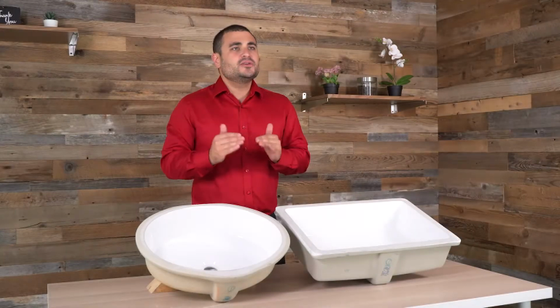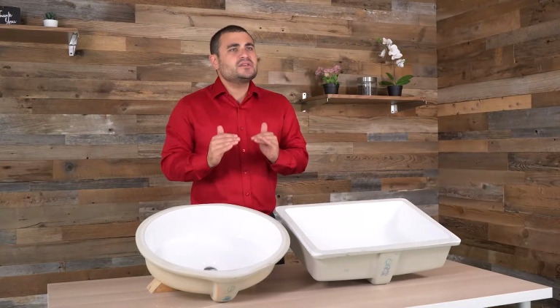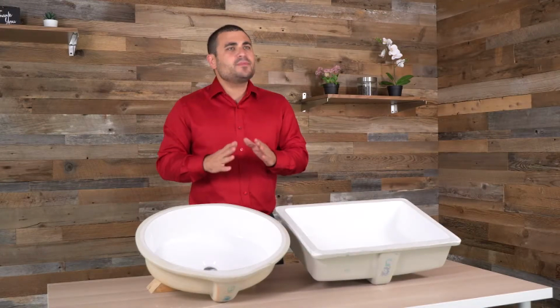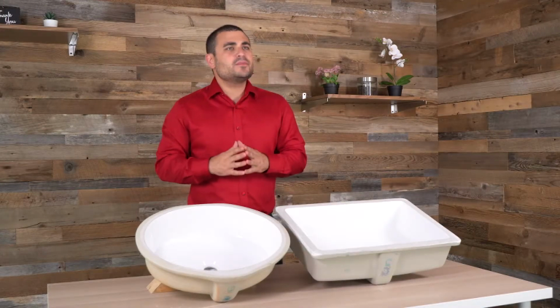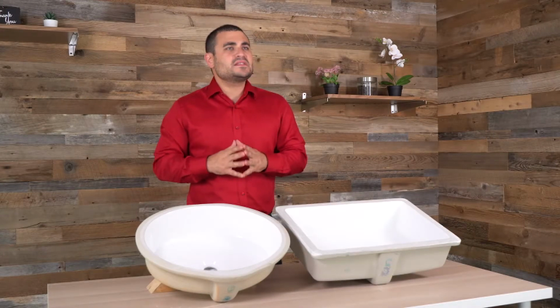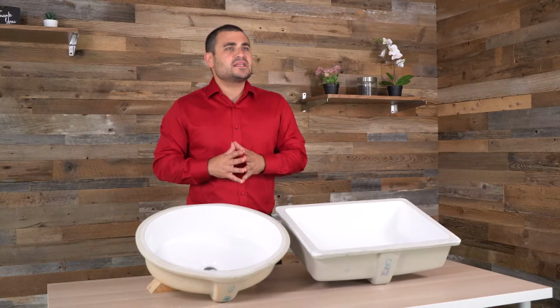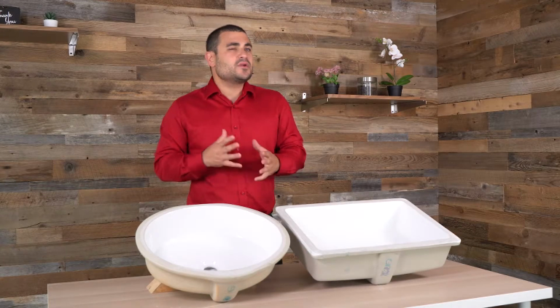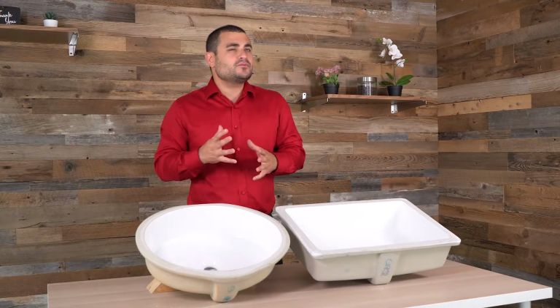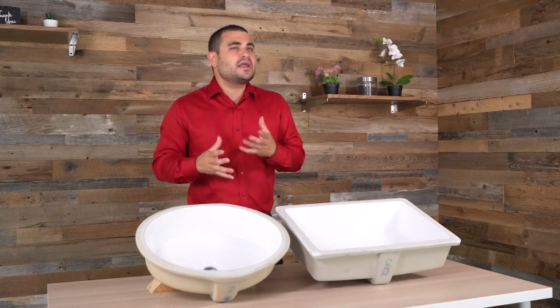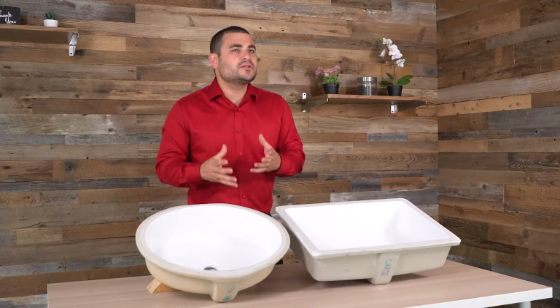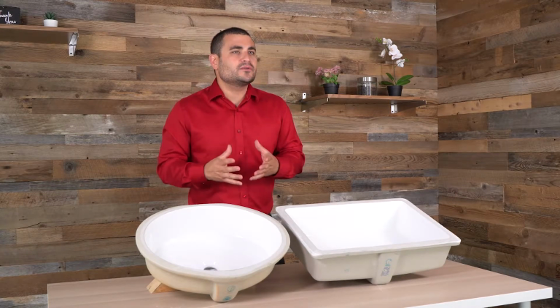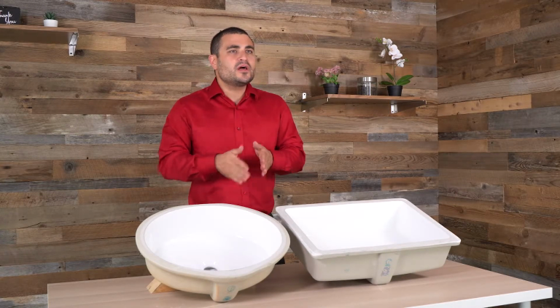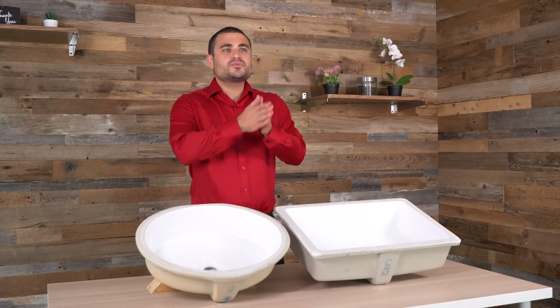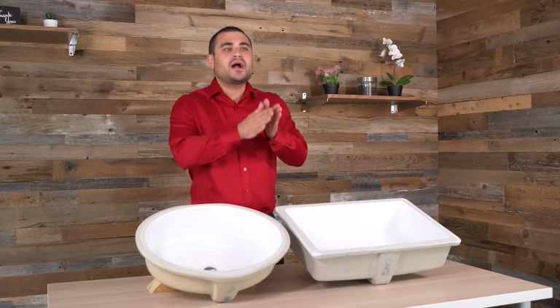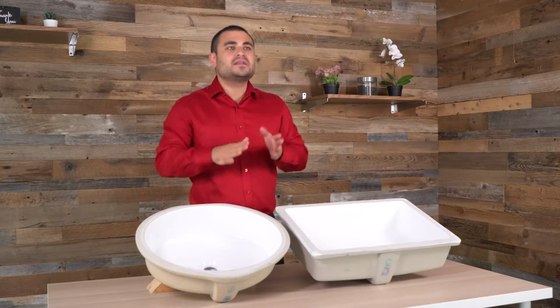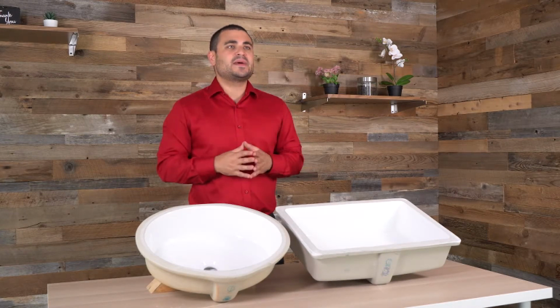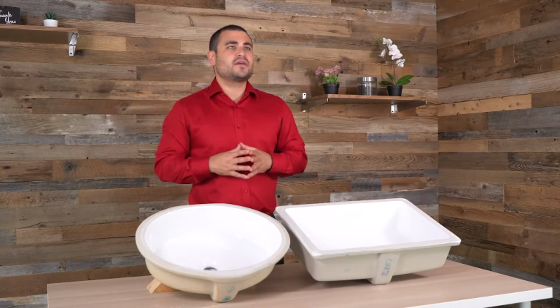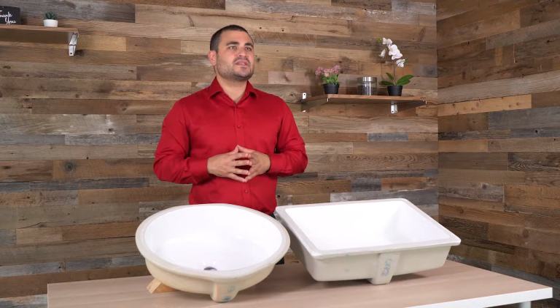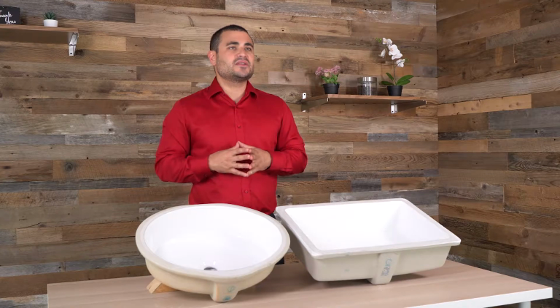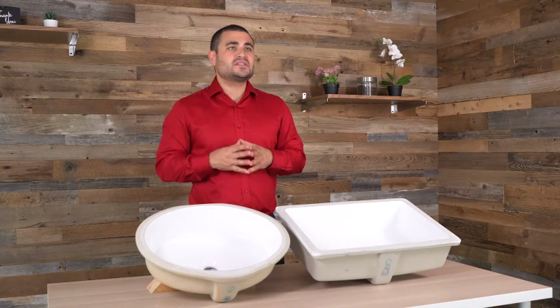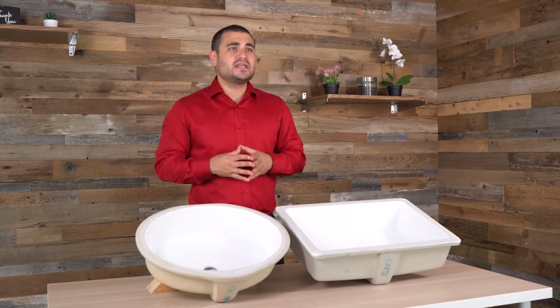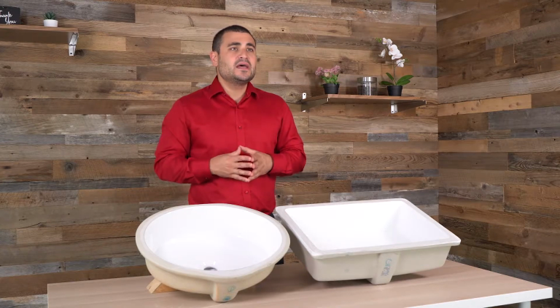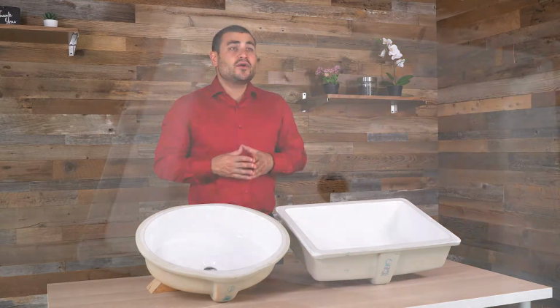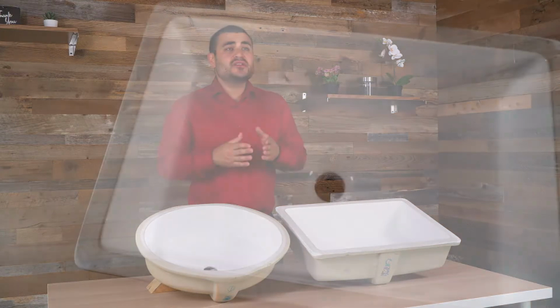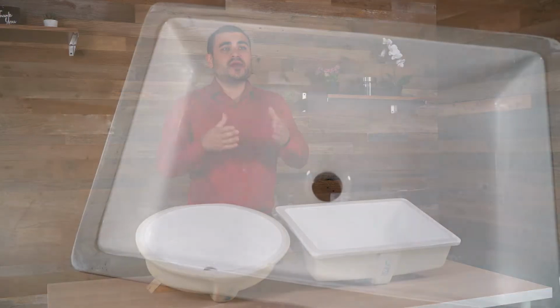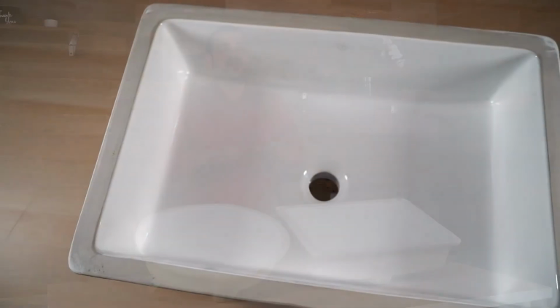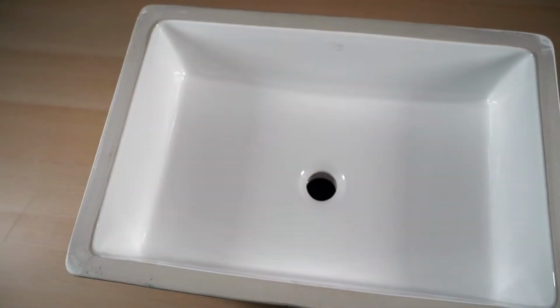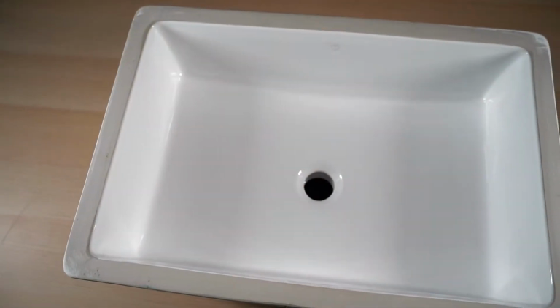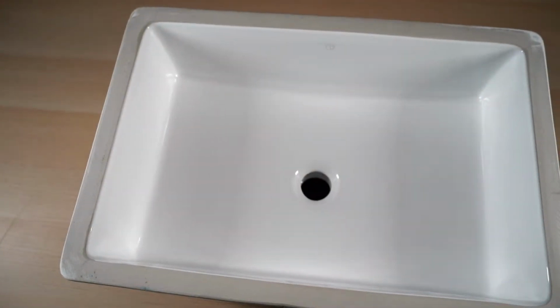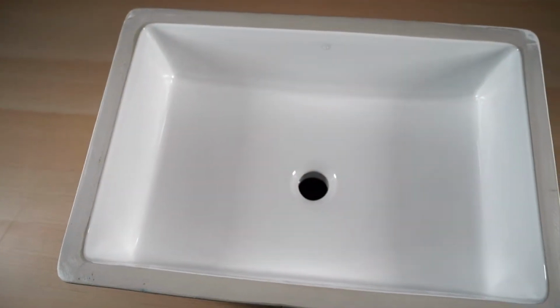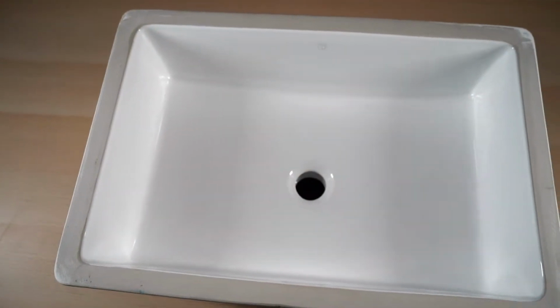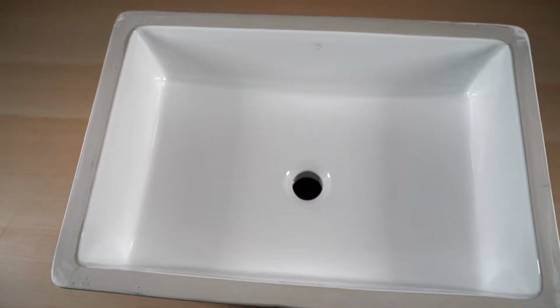You'll notice at the bottom of these sinks, they're not regular. They're not as rounded as many of the other sinks that you'll see — they're actually quite flat and more squared off.